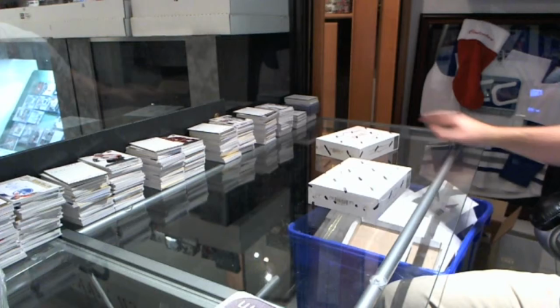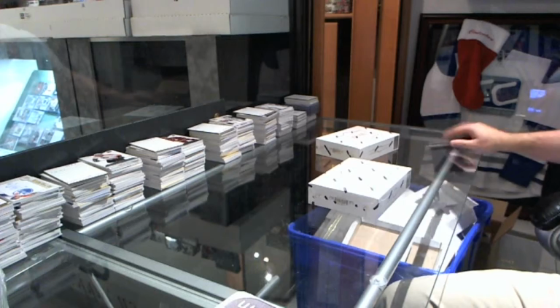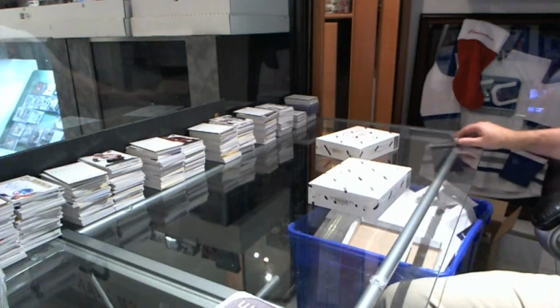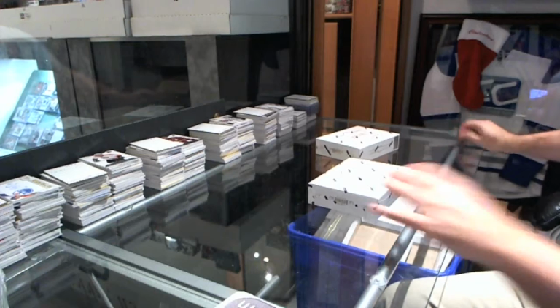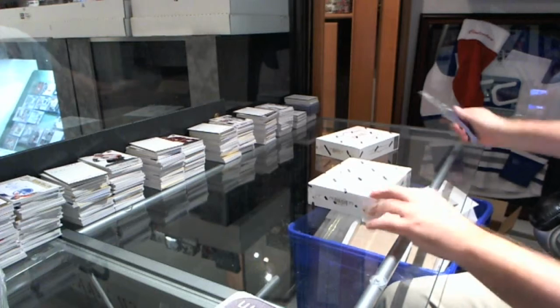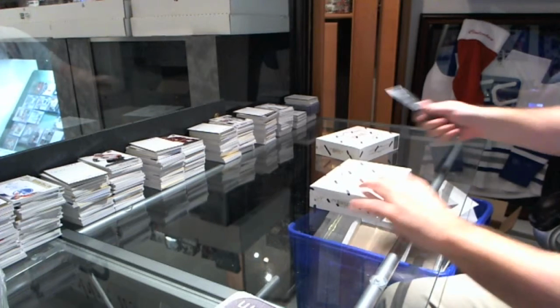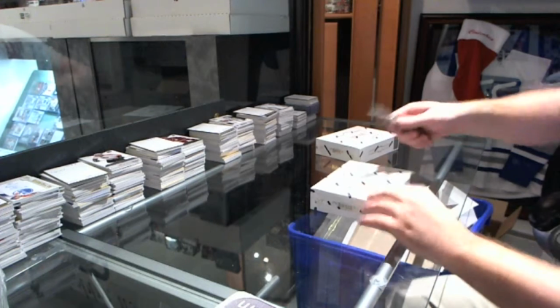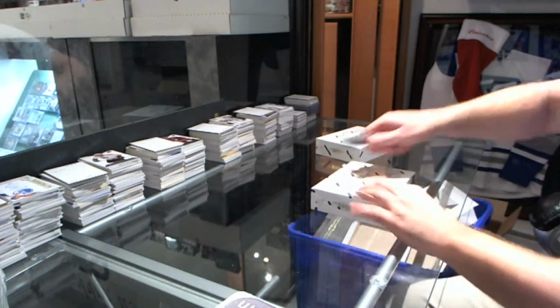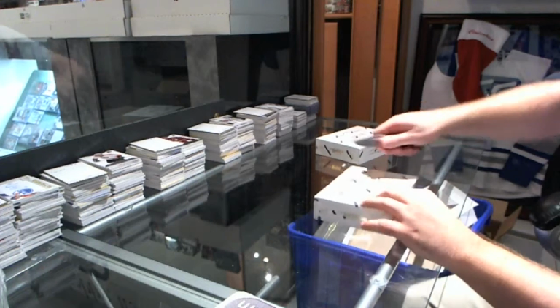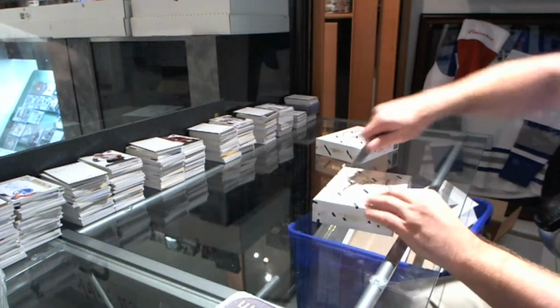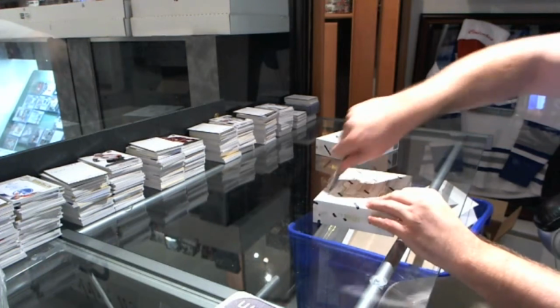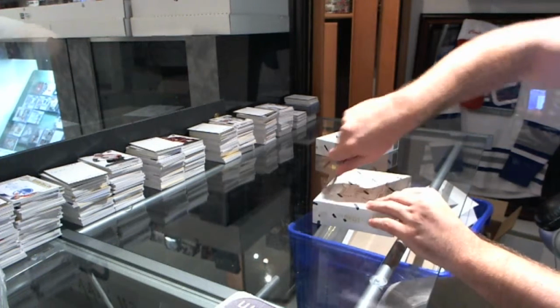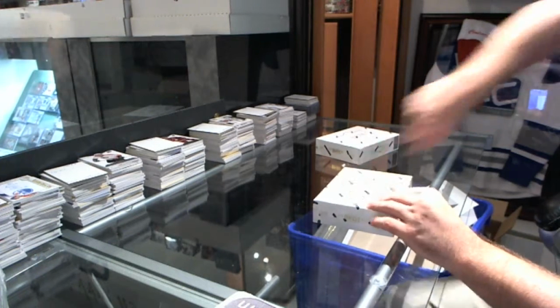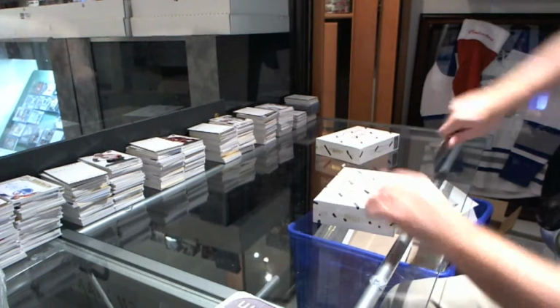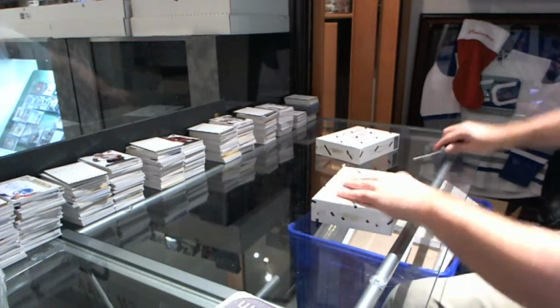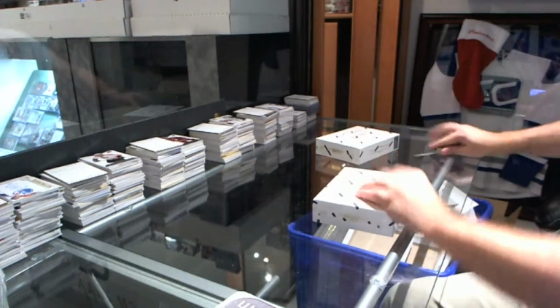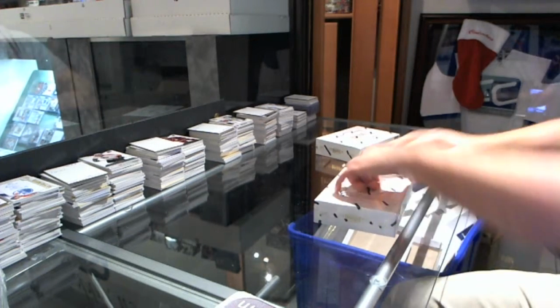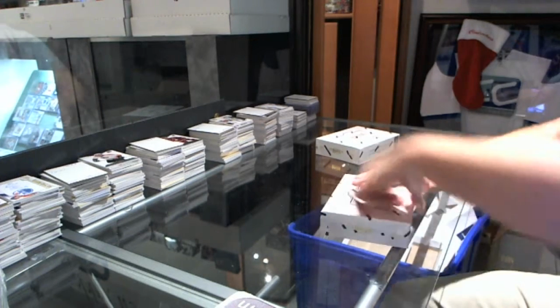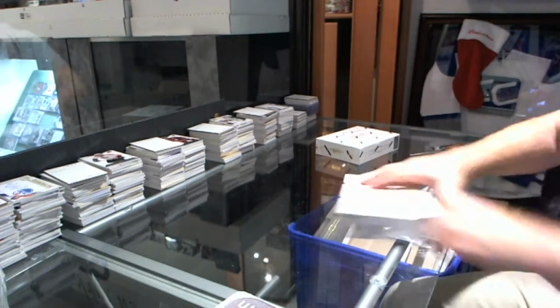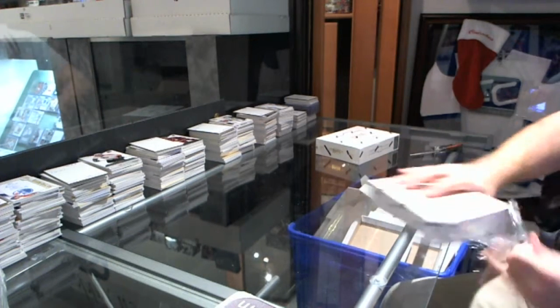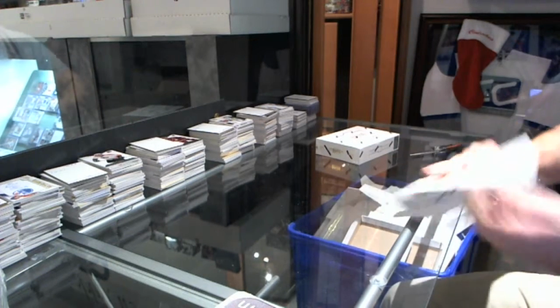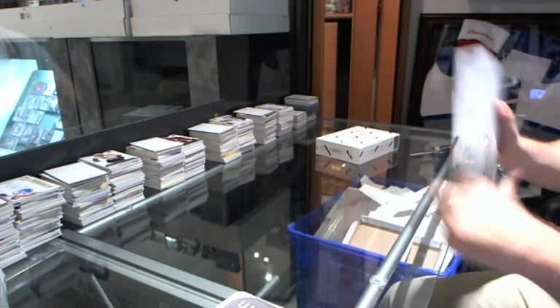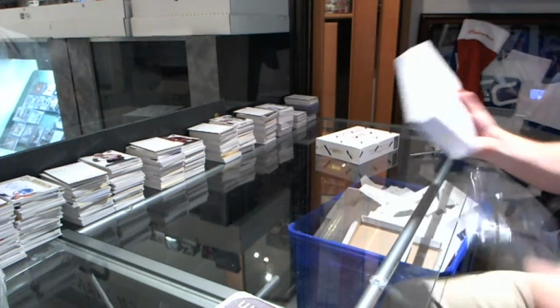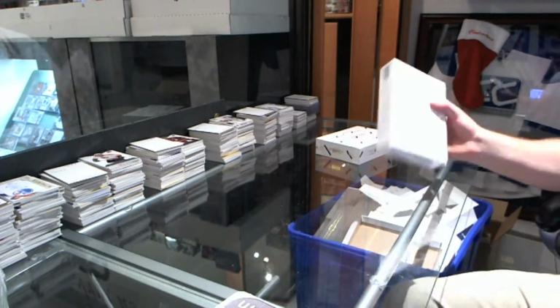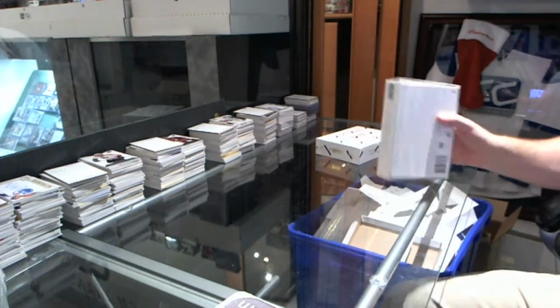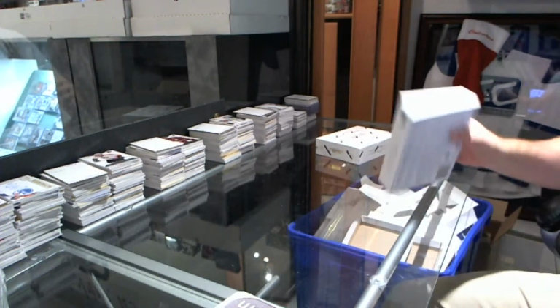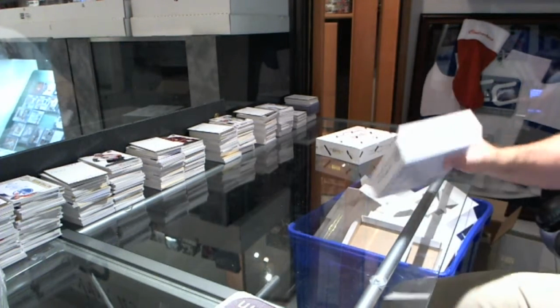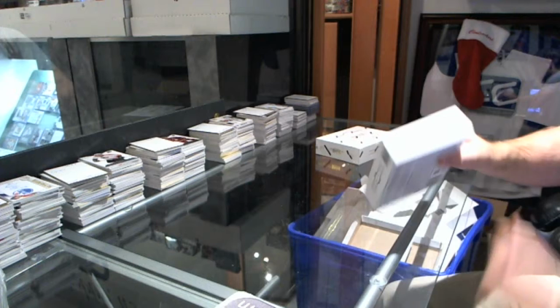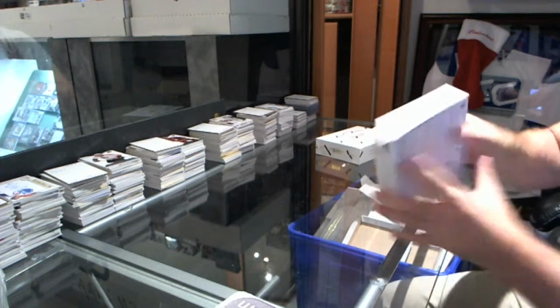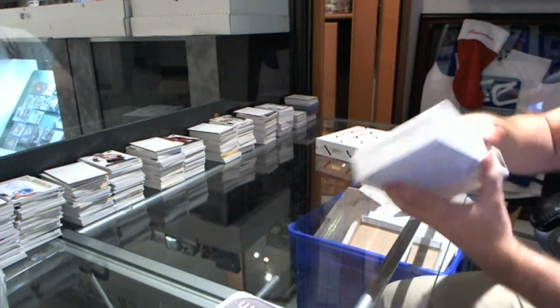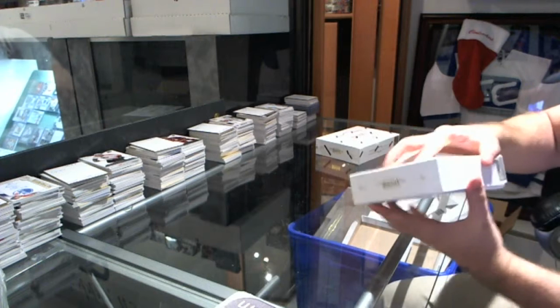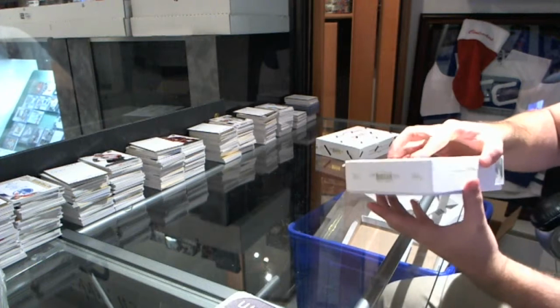Here we go — Cup Champs 2004, two-box break of Dominion.